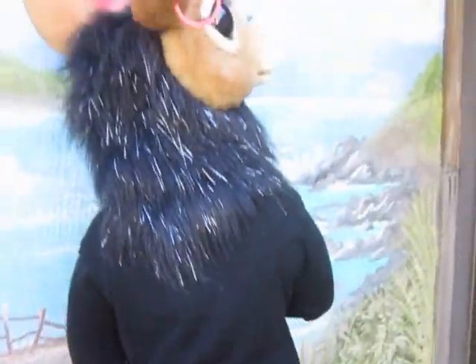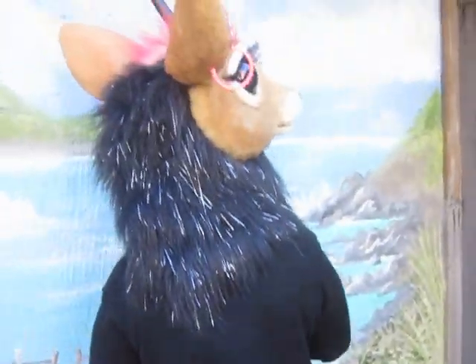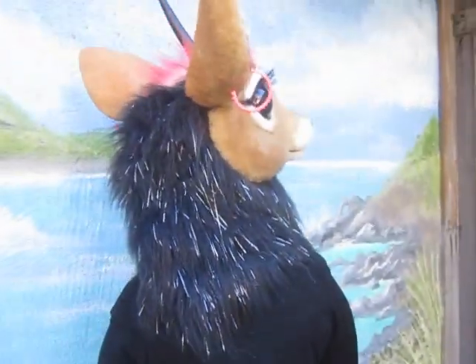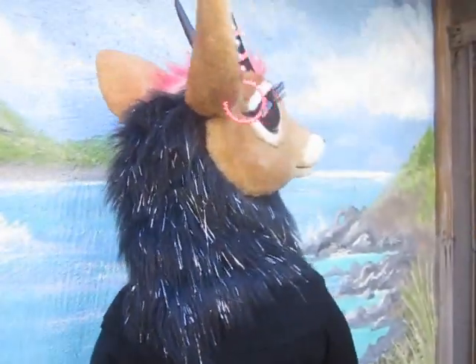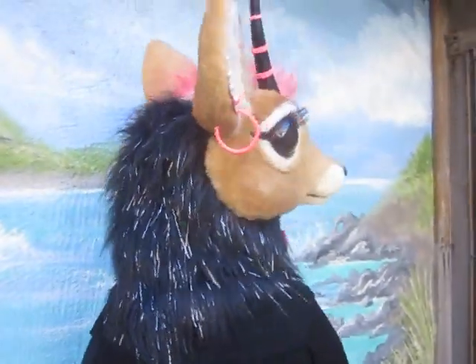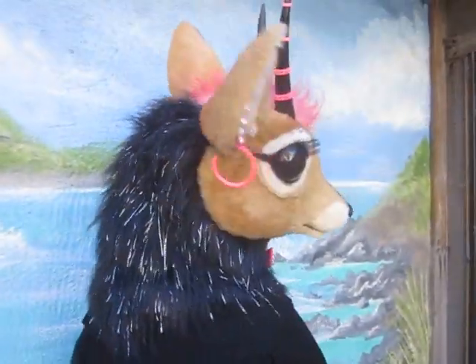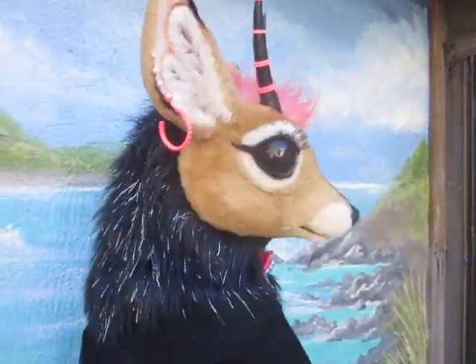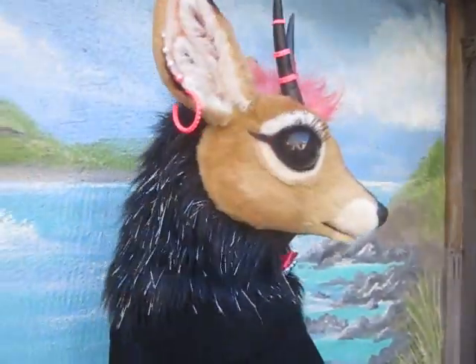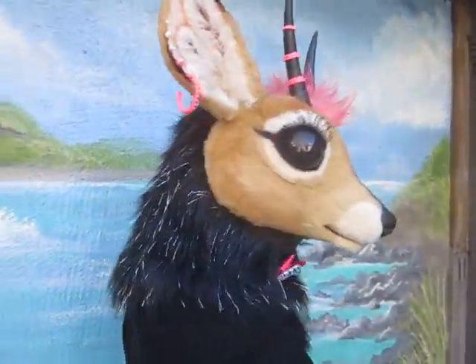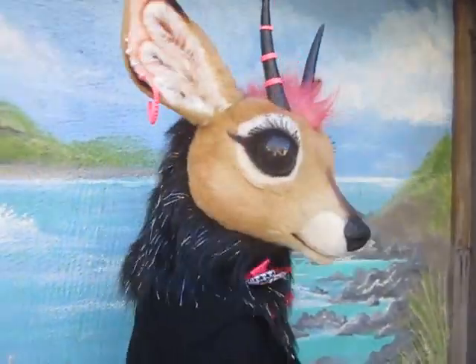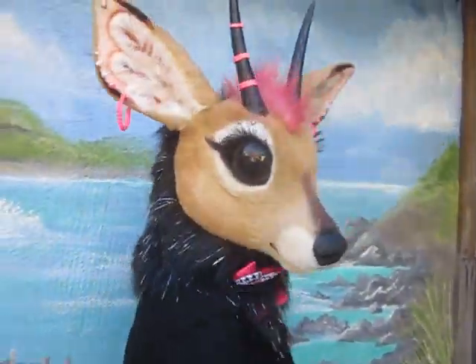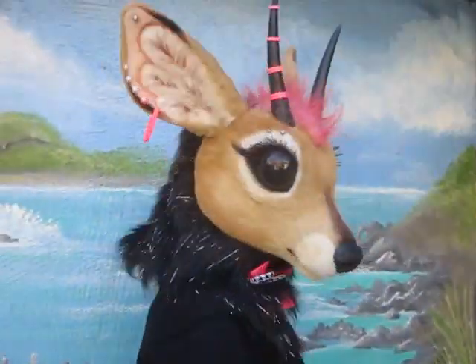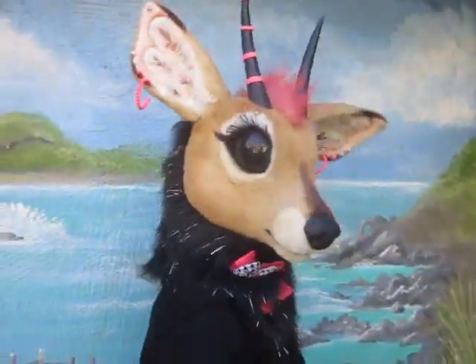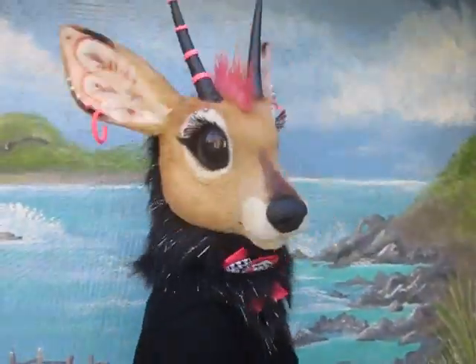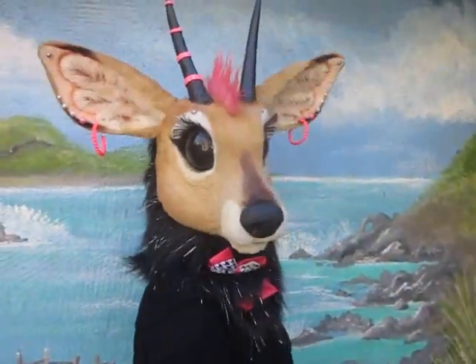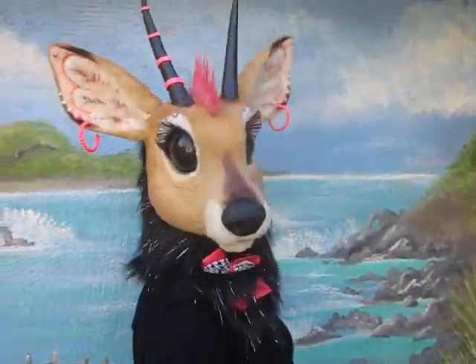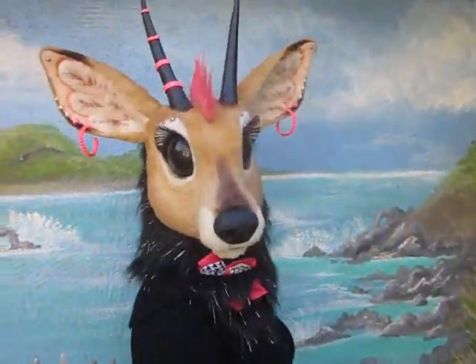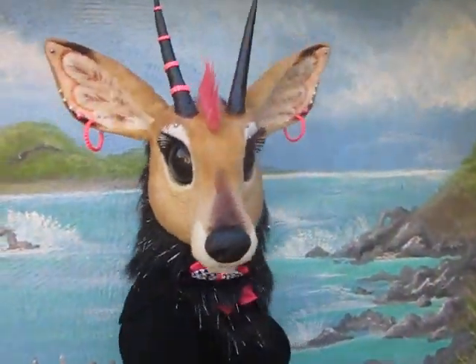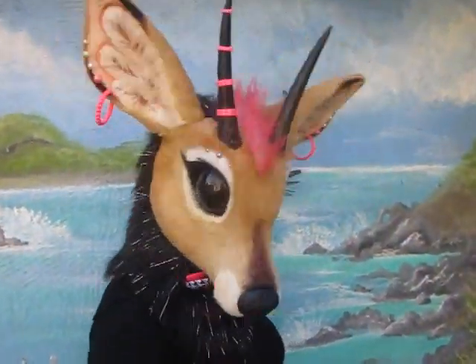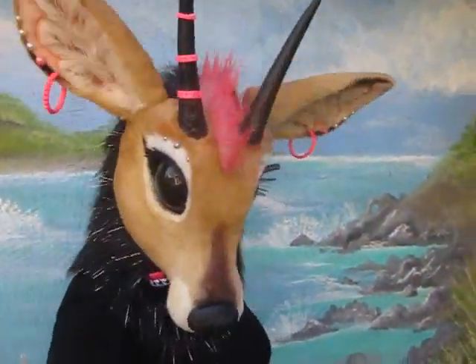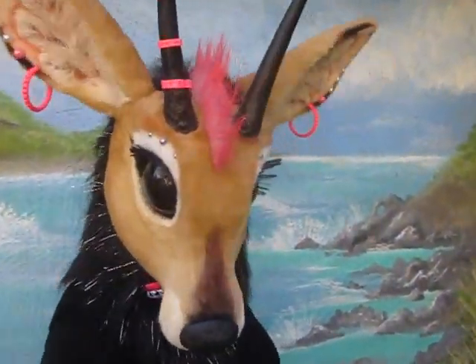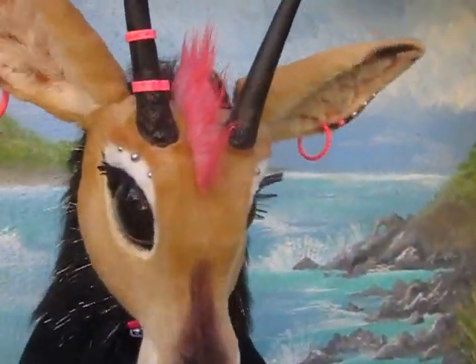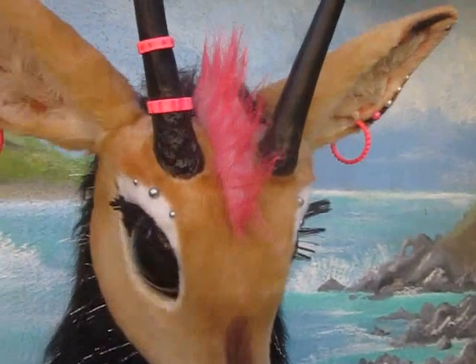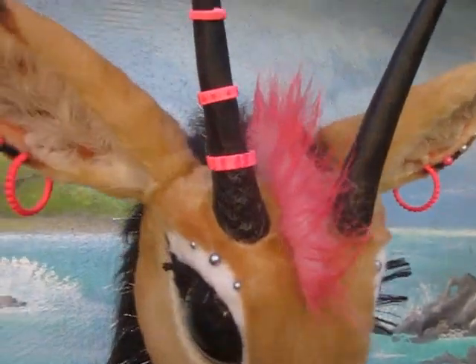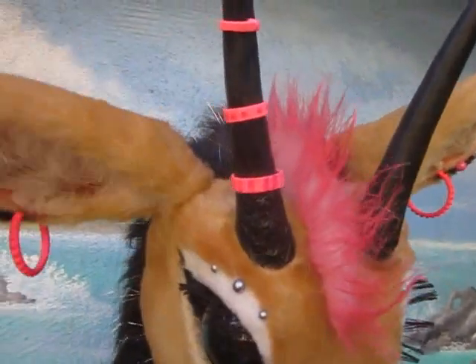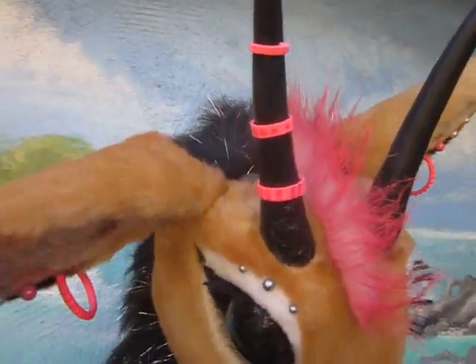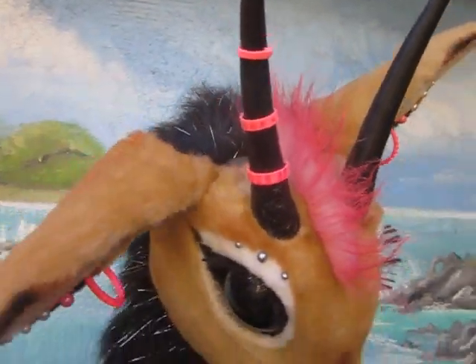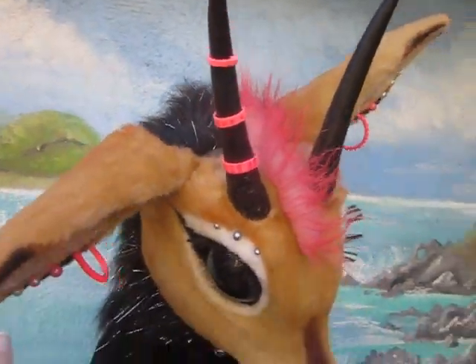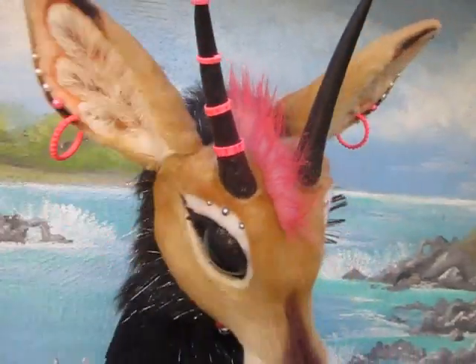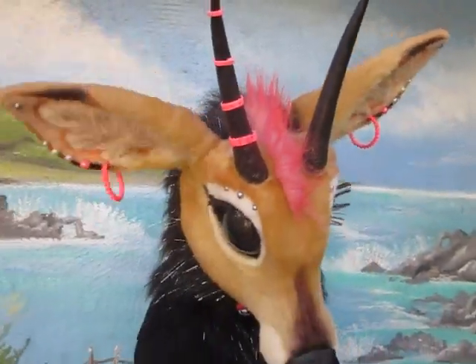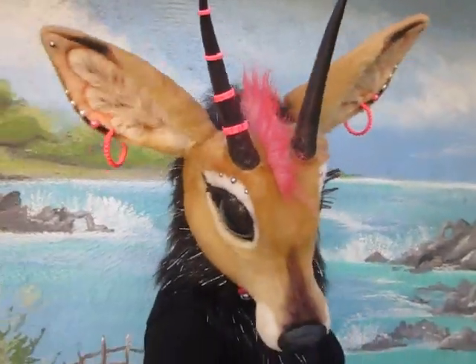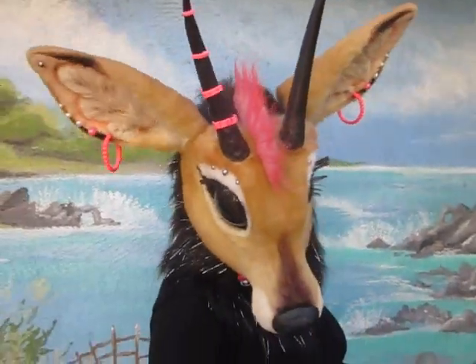The ears are very bouncy. They're very strong — they spring right back into place.